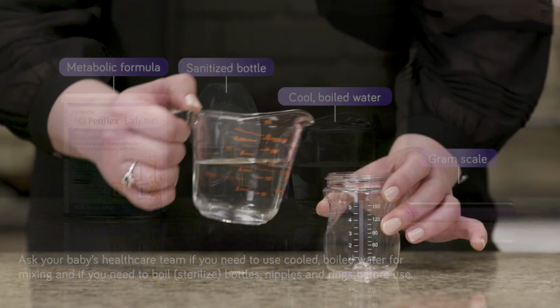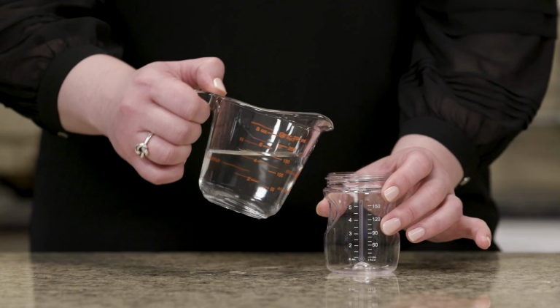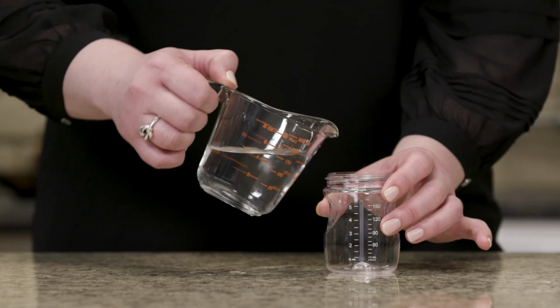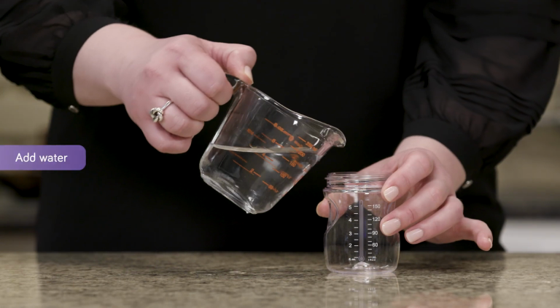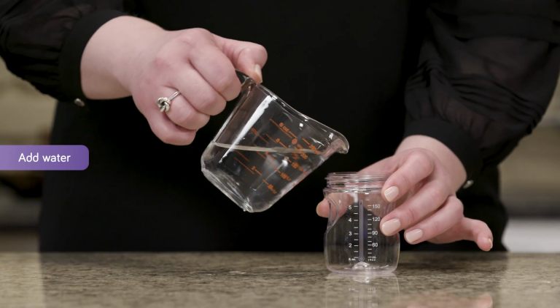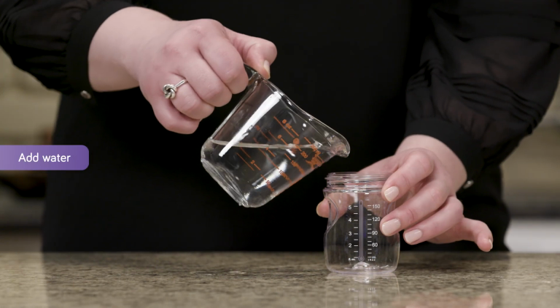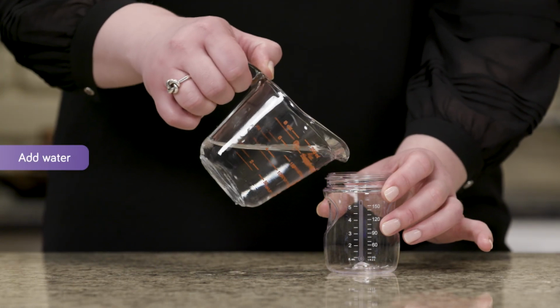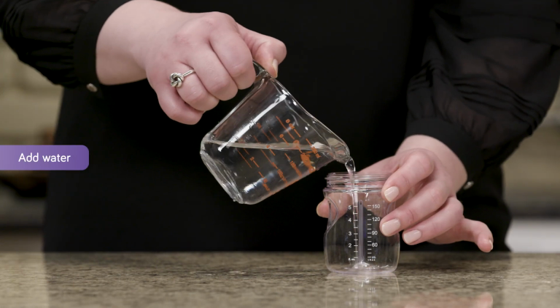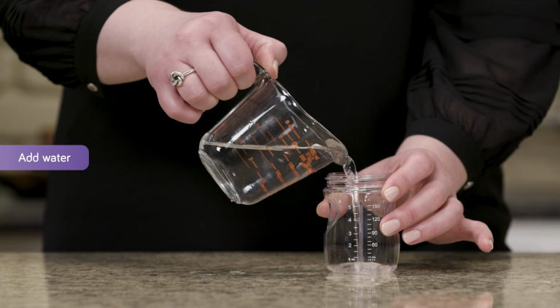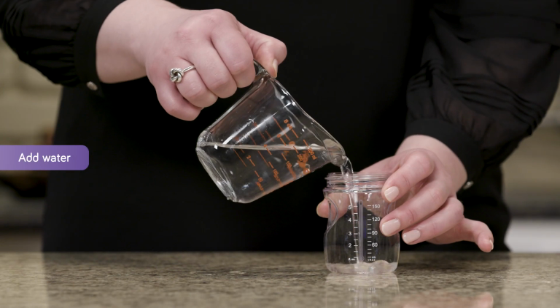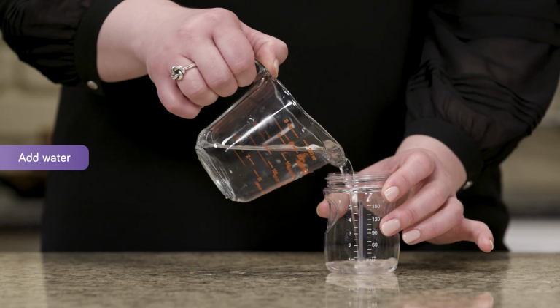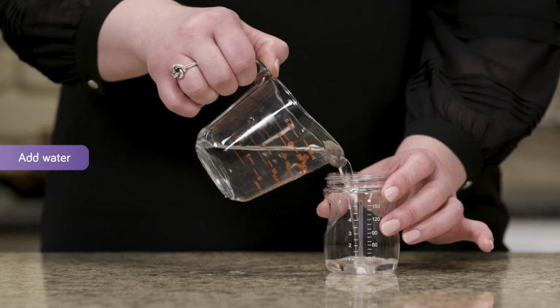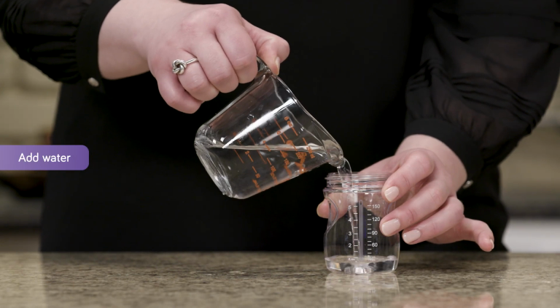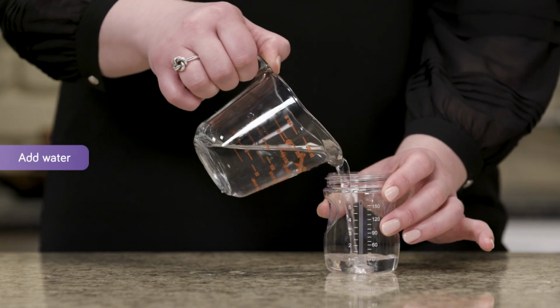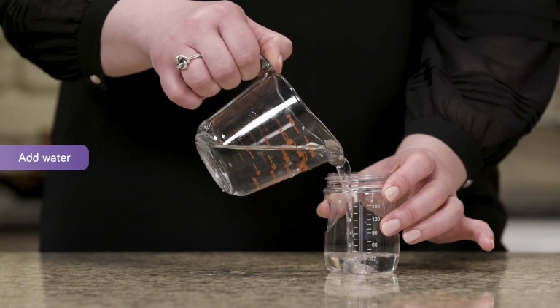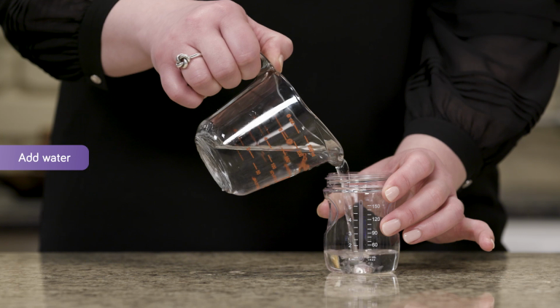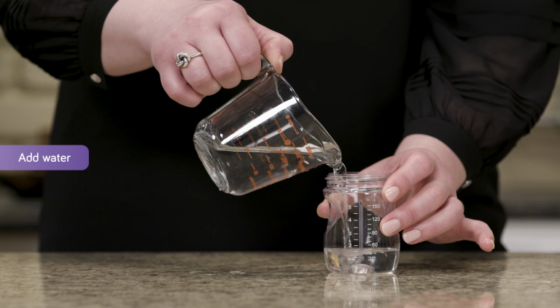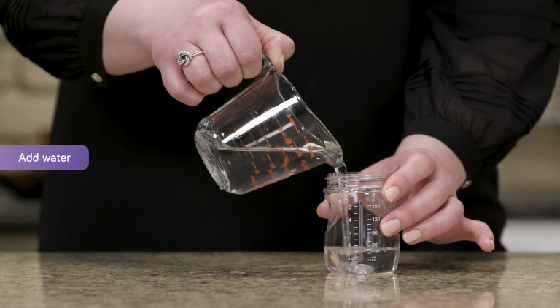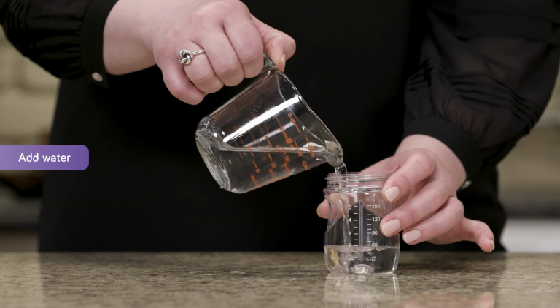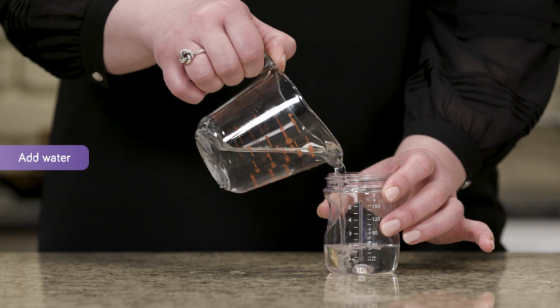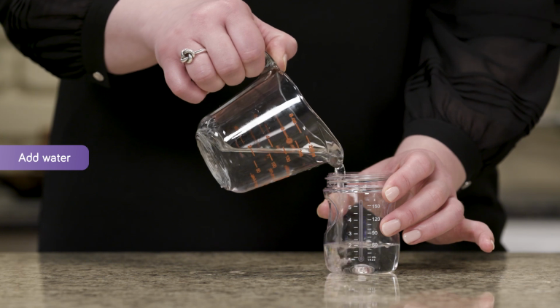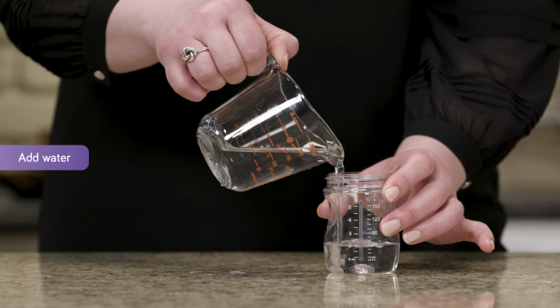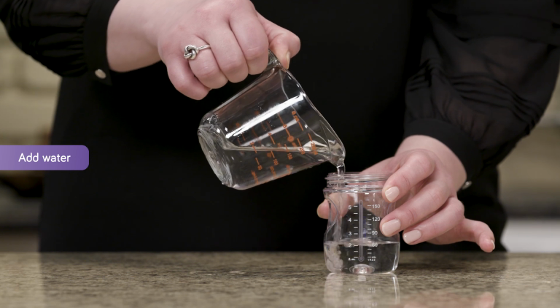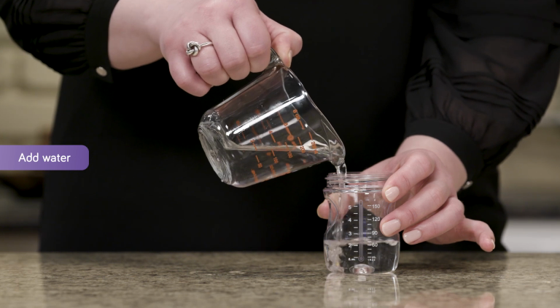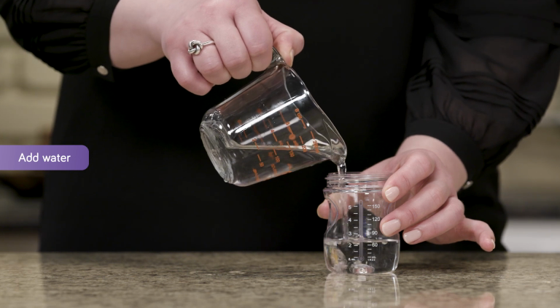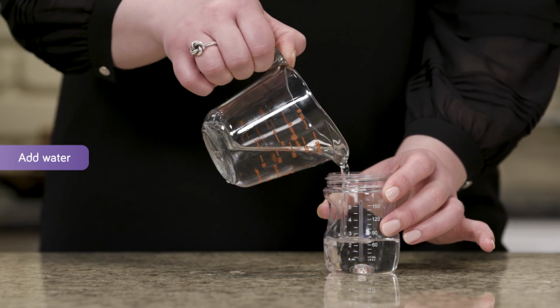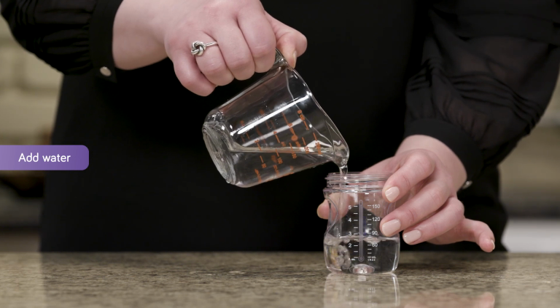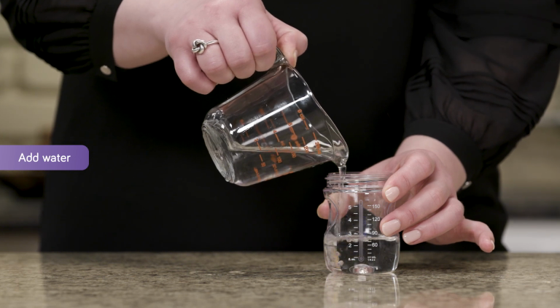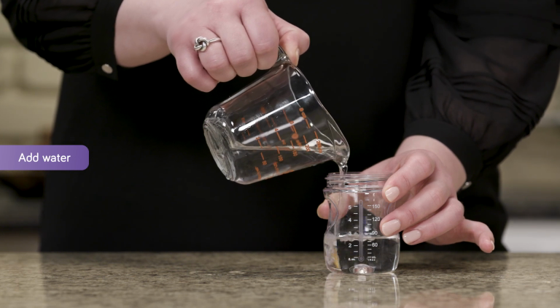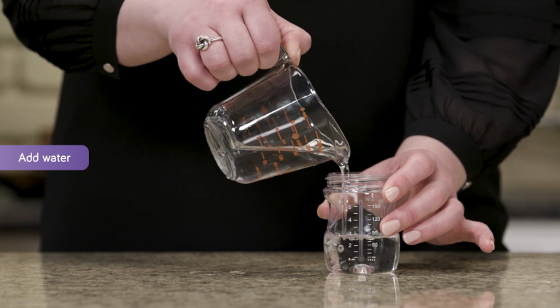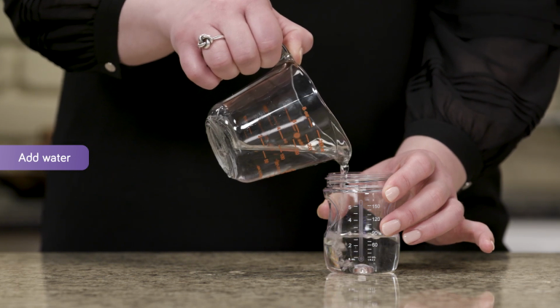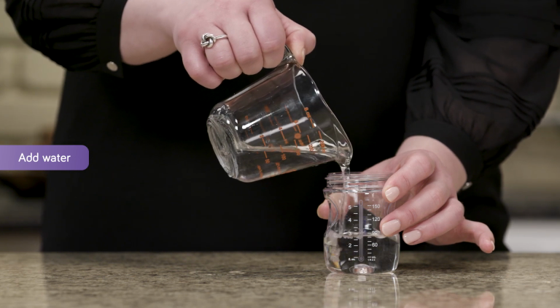Add water to the bottle as instructed by your child's metabolic dietitian. In this case, I will add water to the three ounce line here.